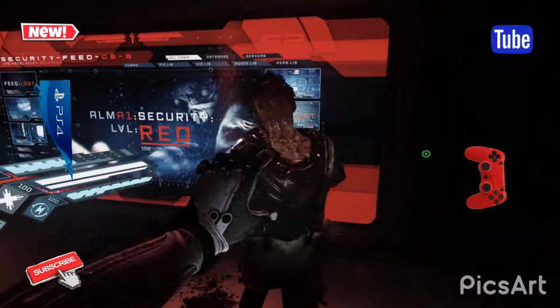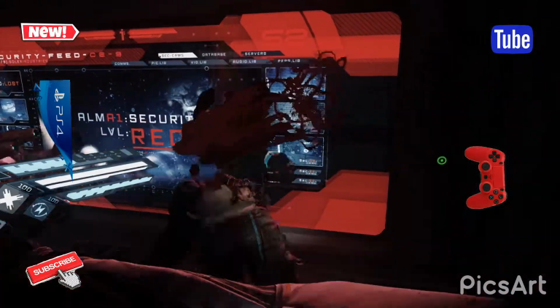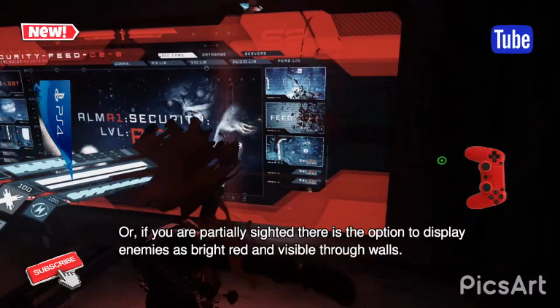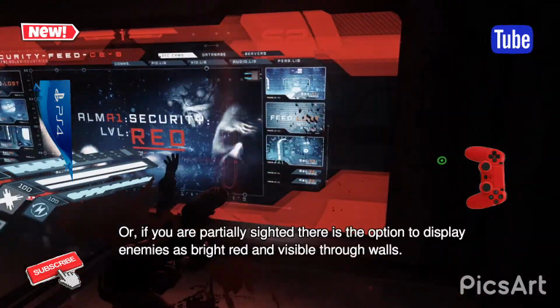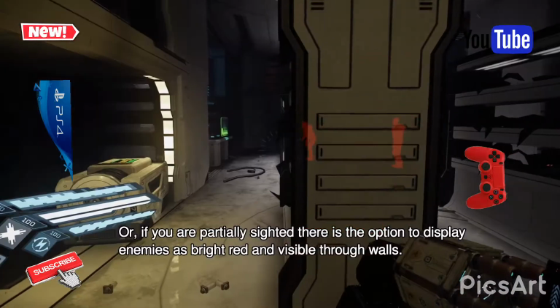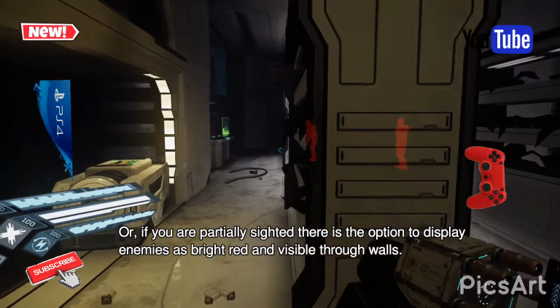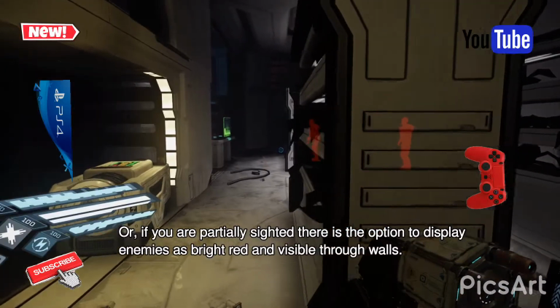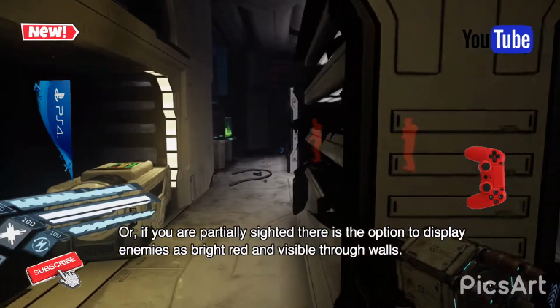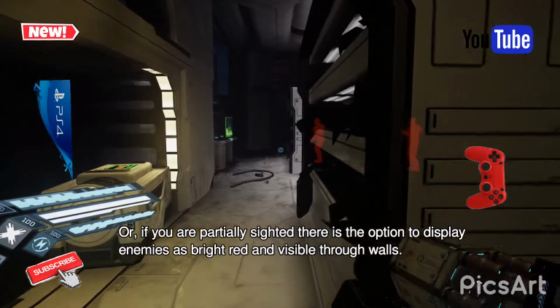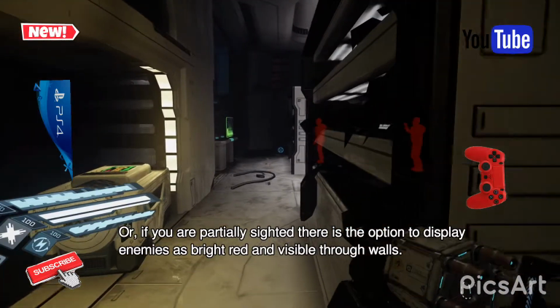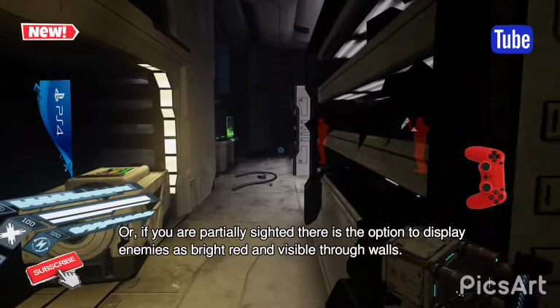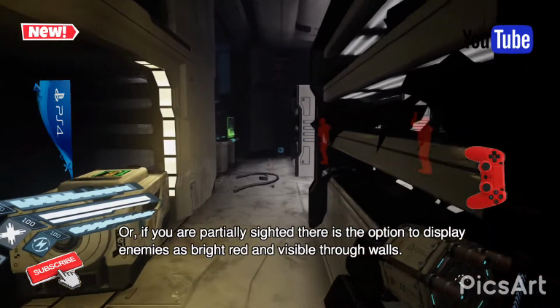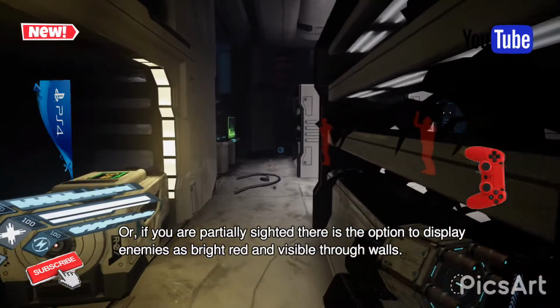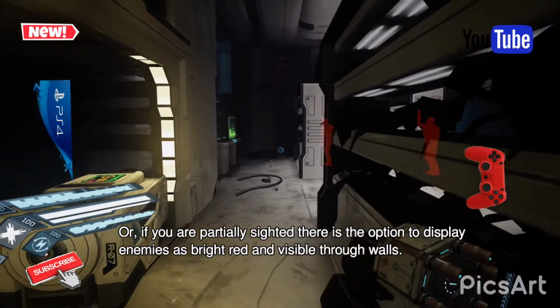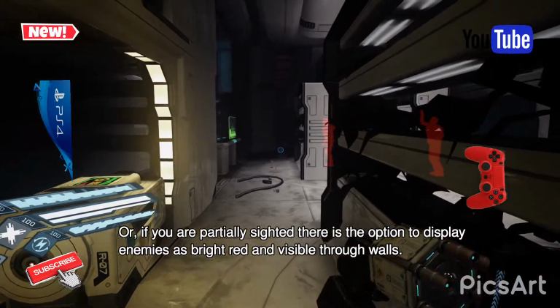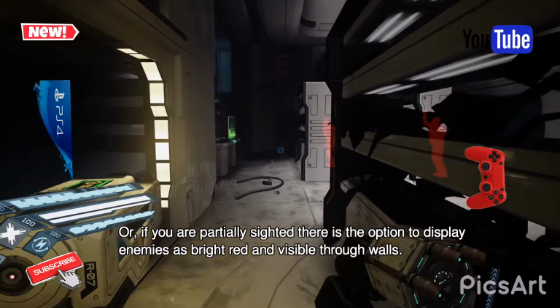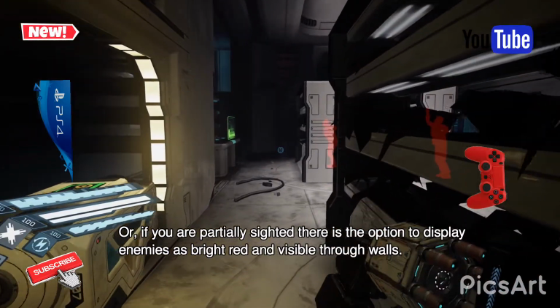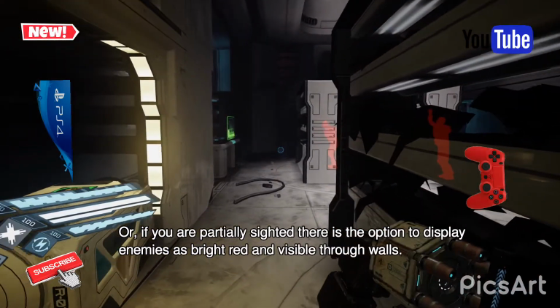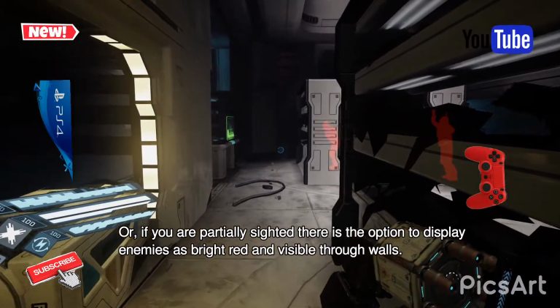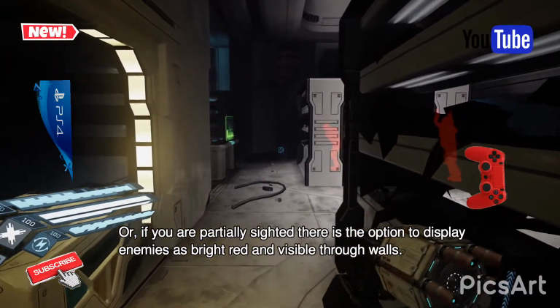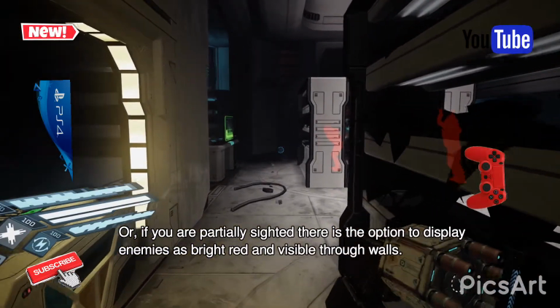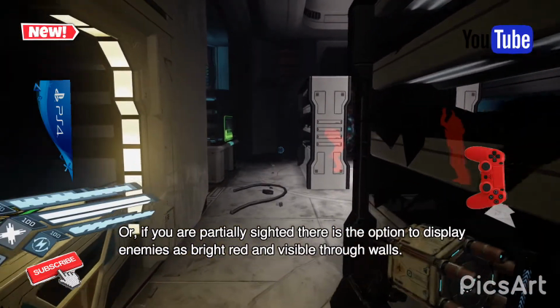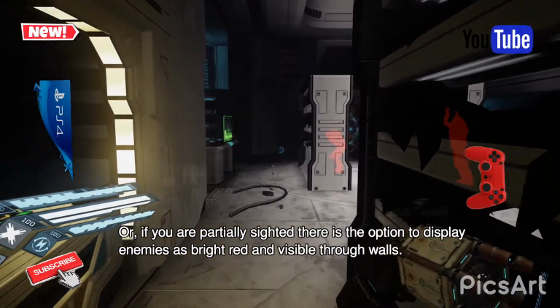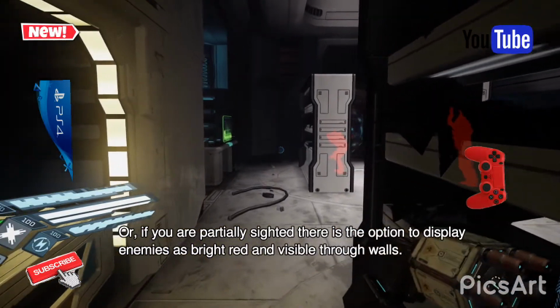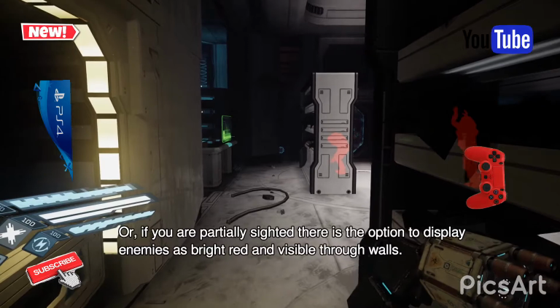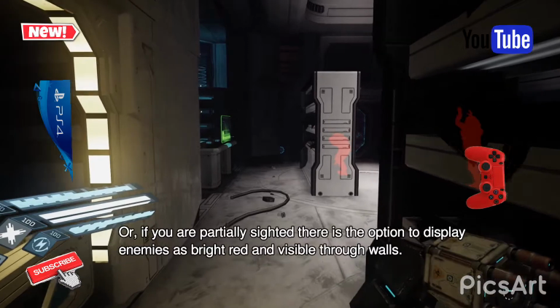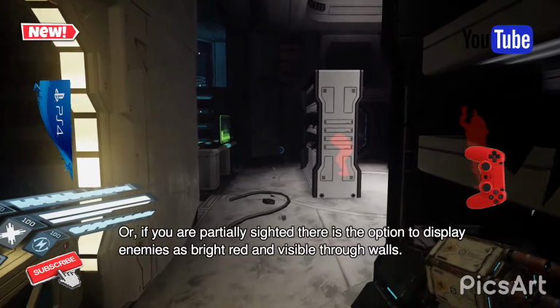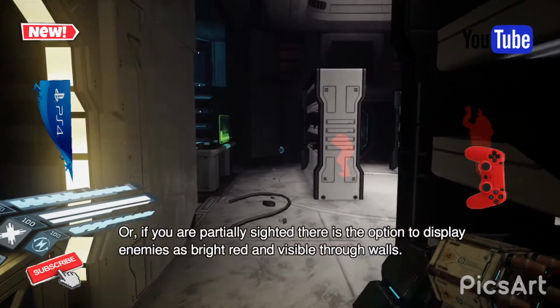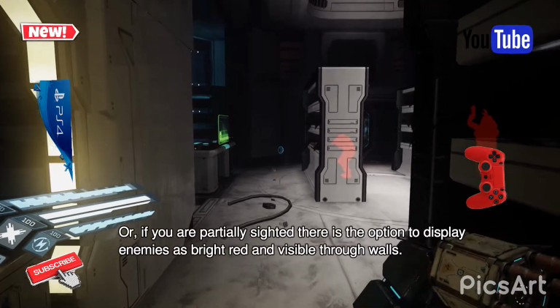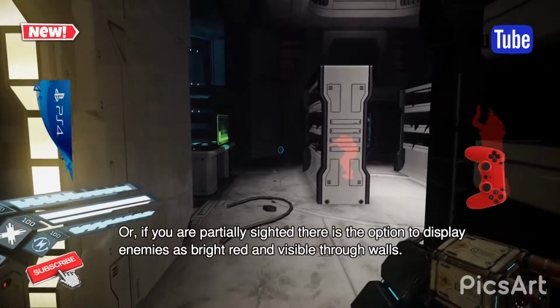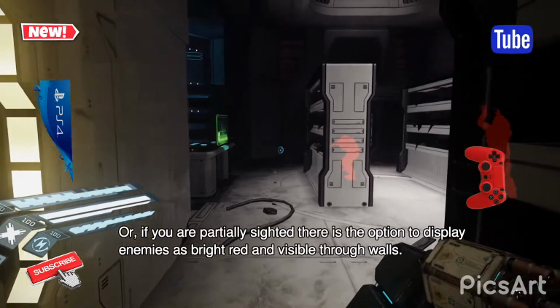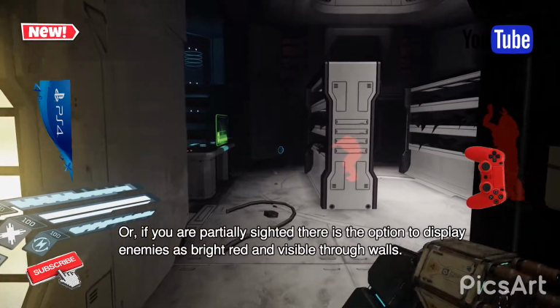Or, if you are partially sighted, there's the option to display enemies as bright red and visible through walls.